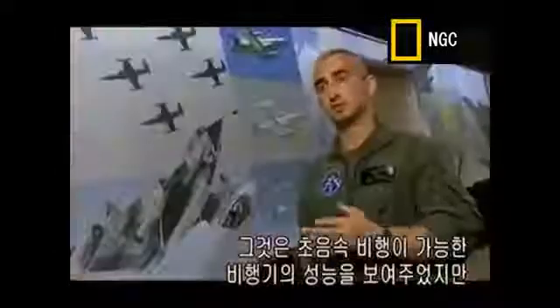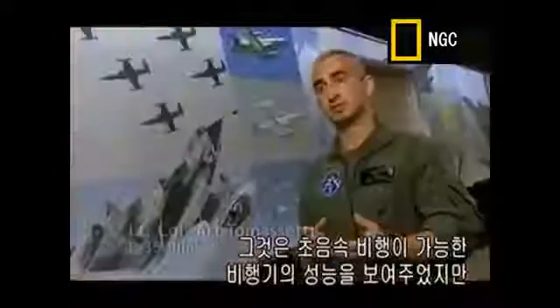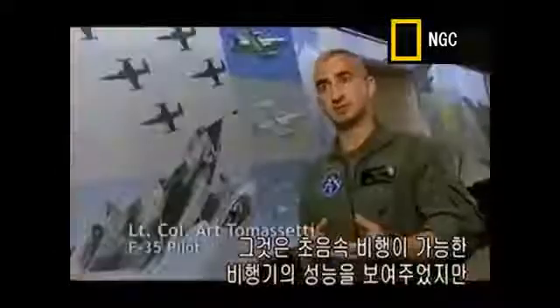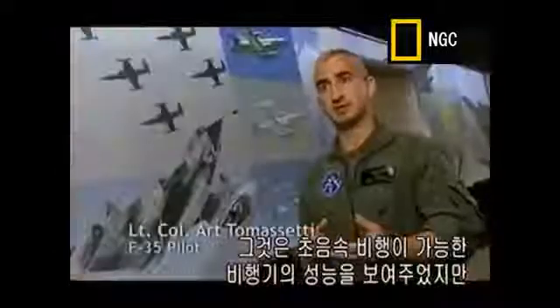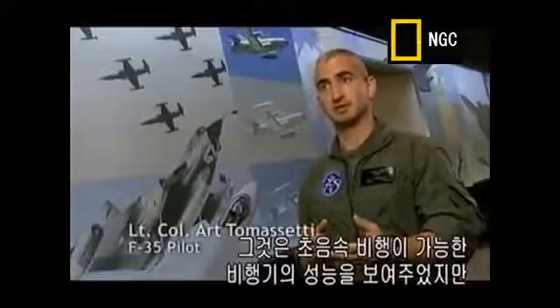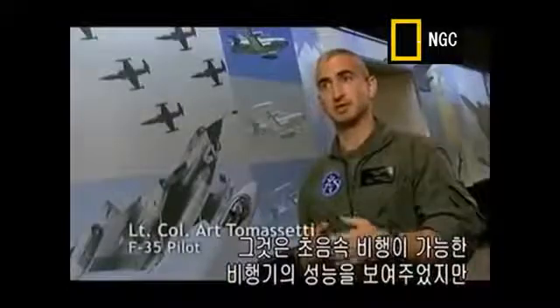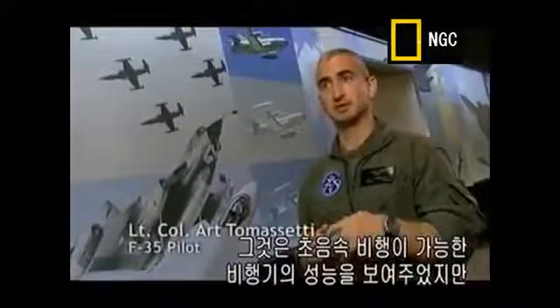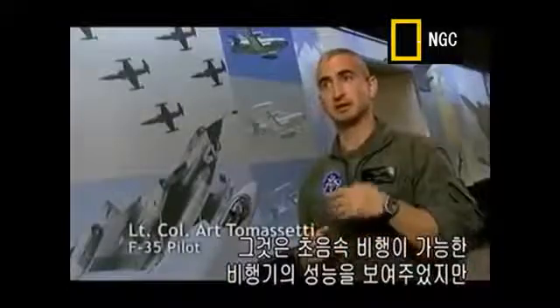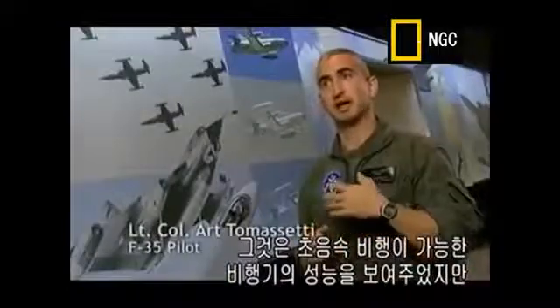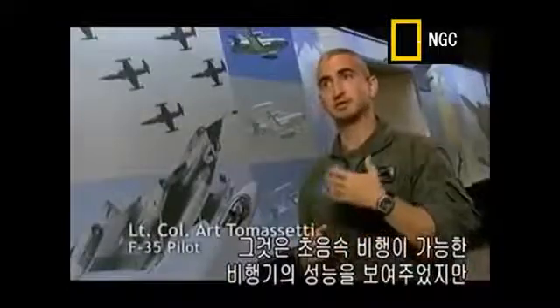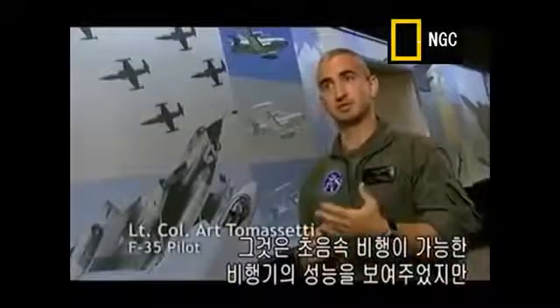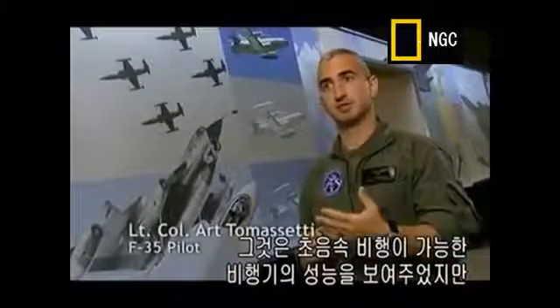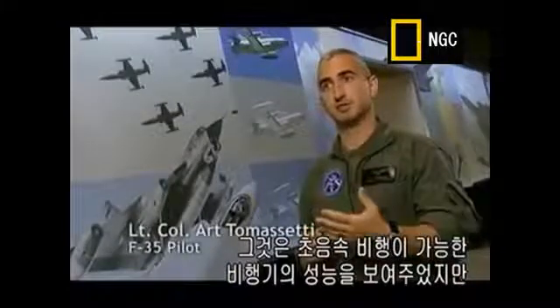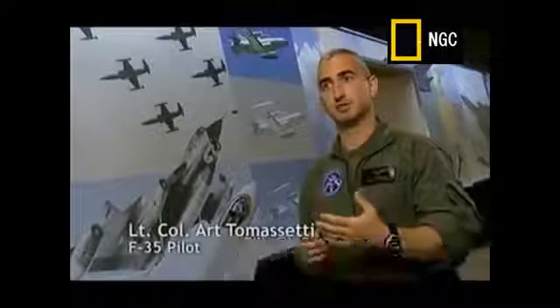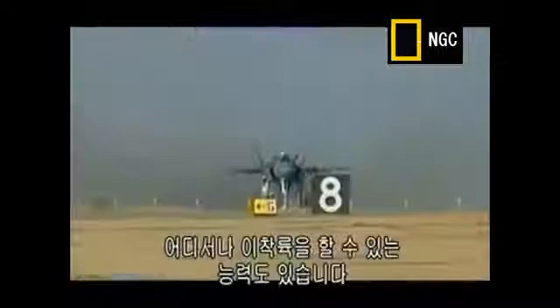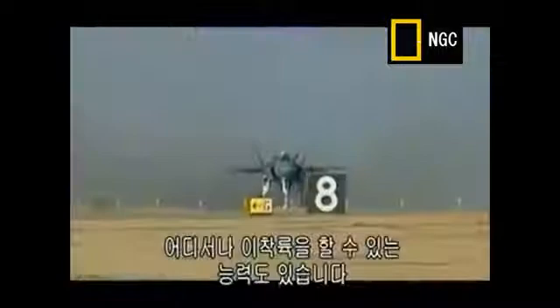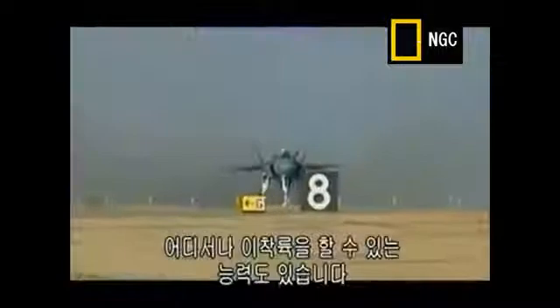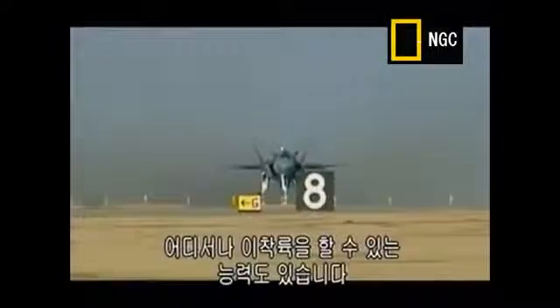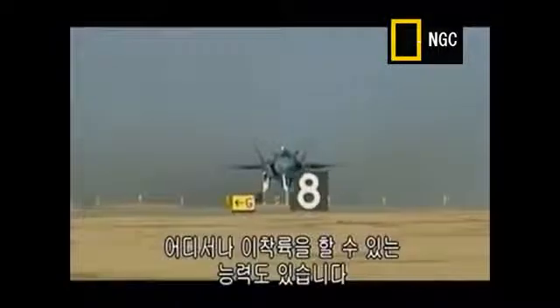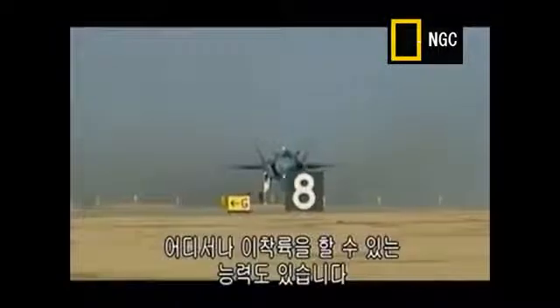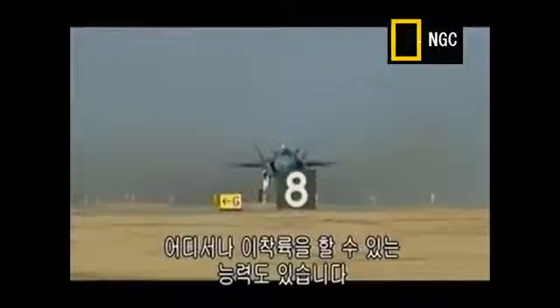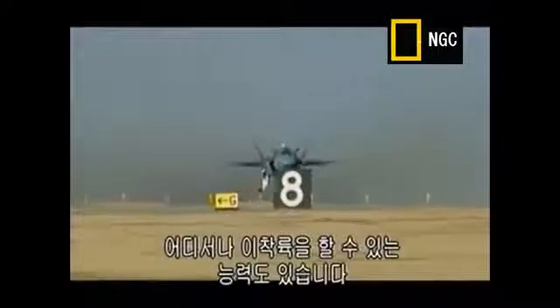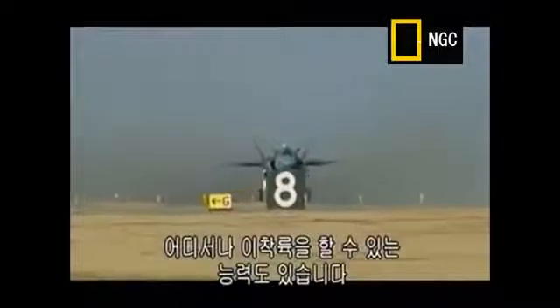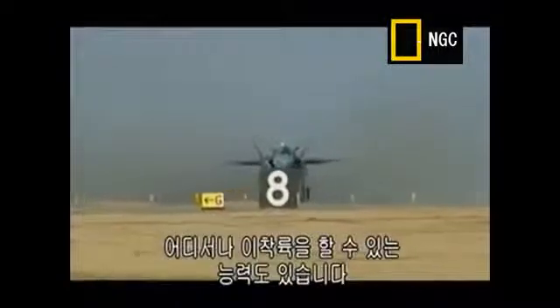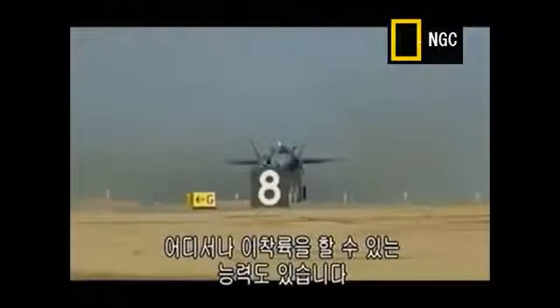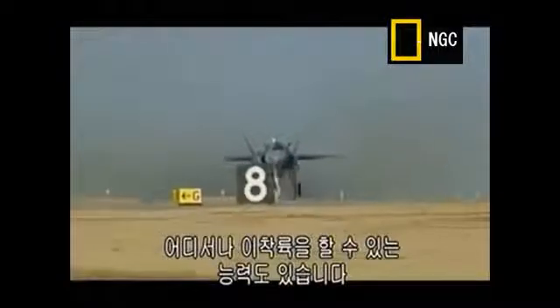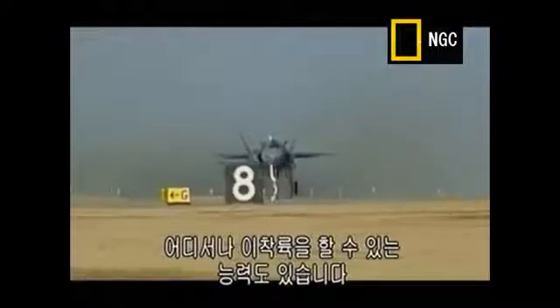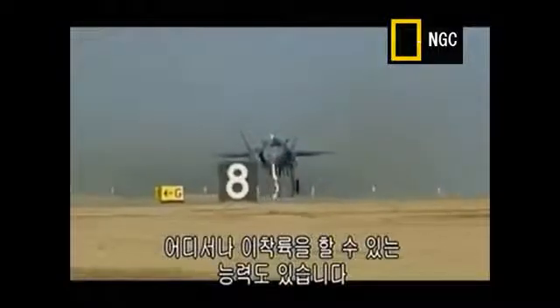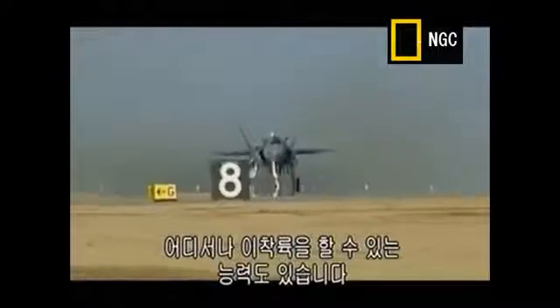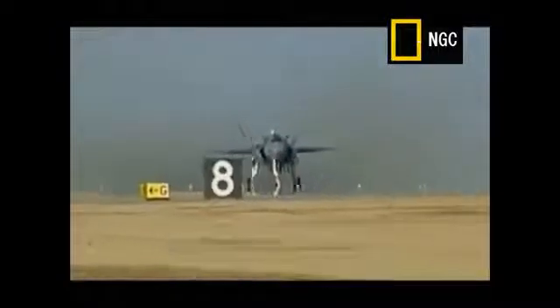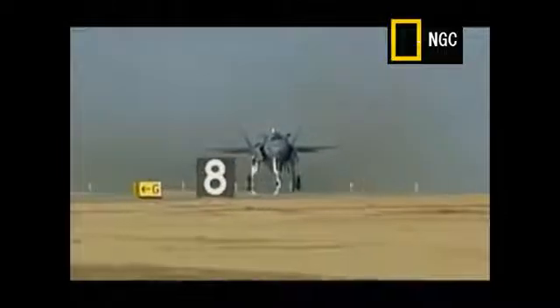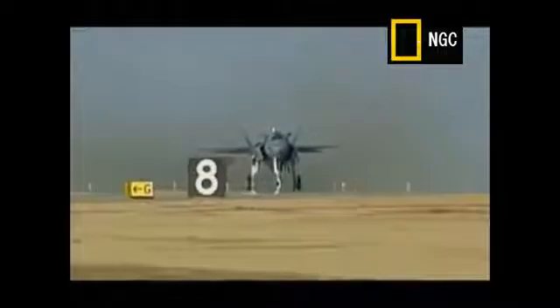It showed the versatility of the airplane — to be able to have a supersonic capability, but still have the capability to land anywhere and take off from just about anywhere it provides you.